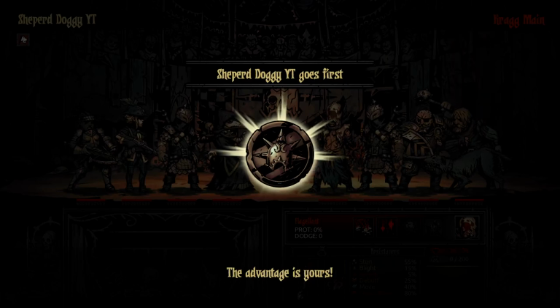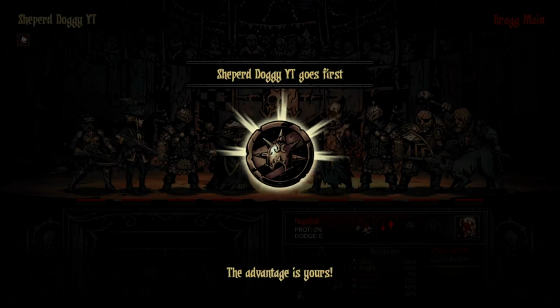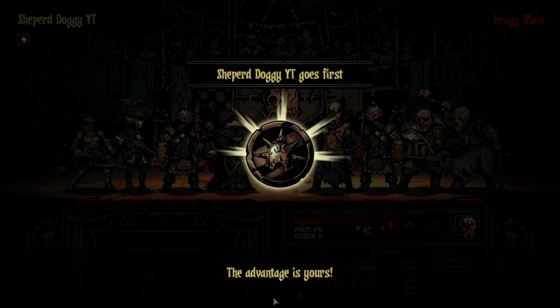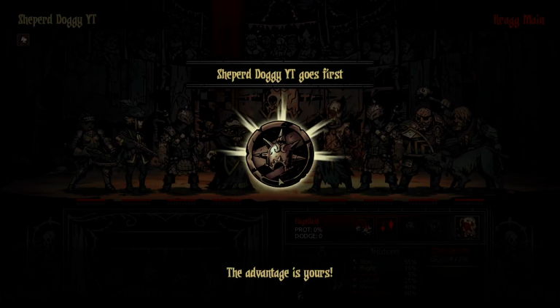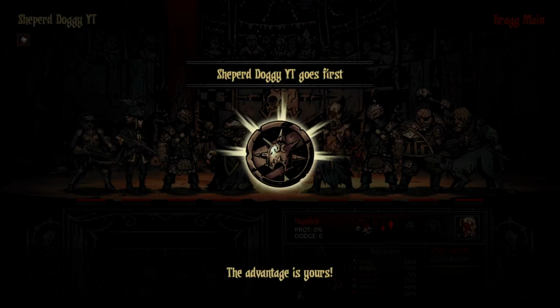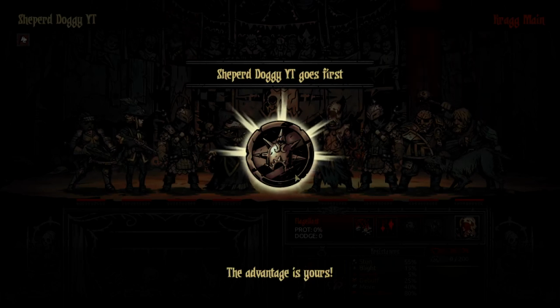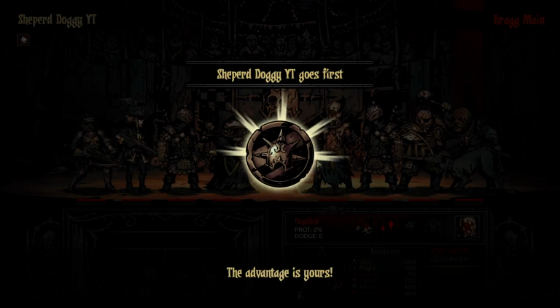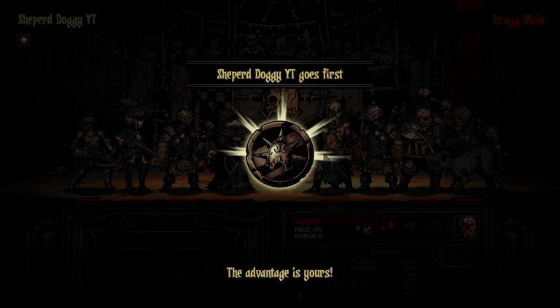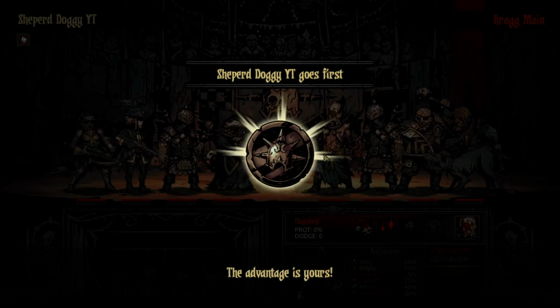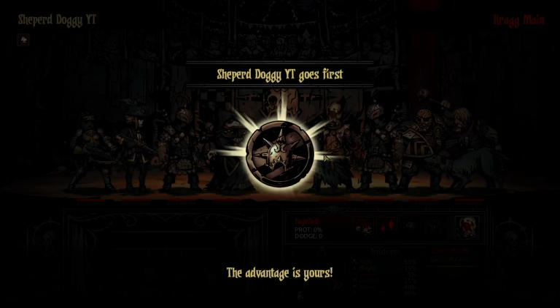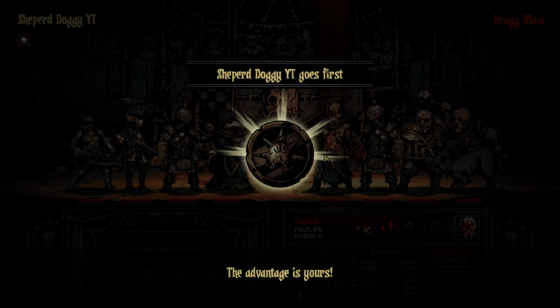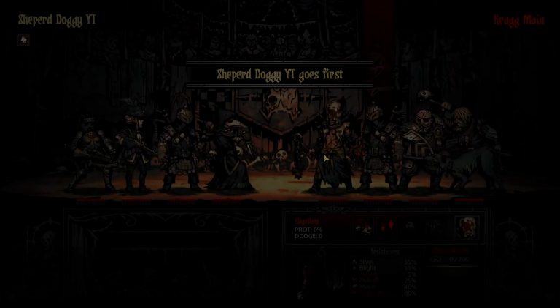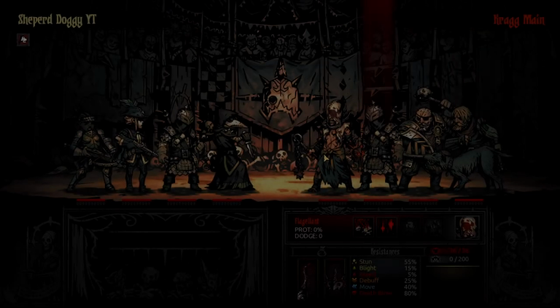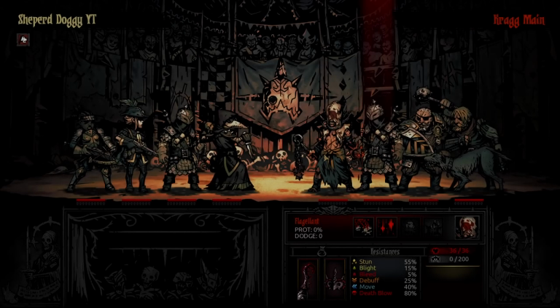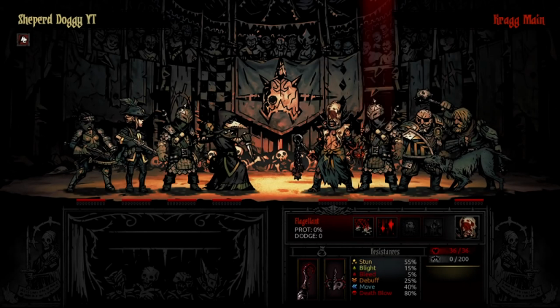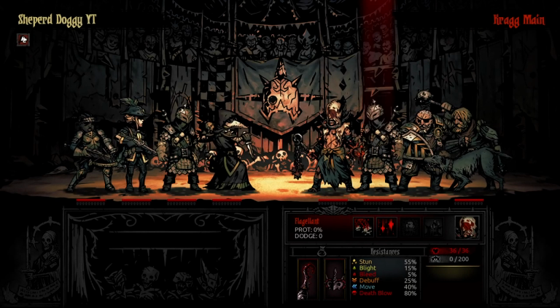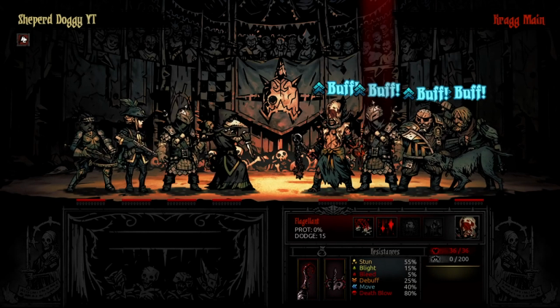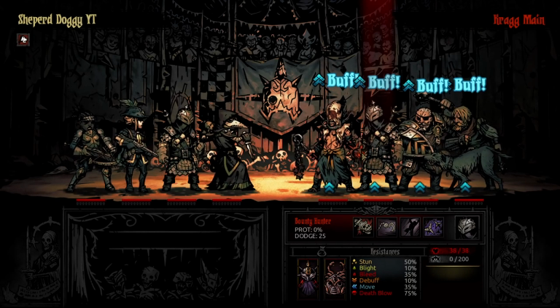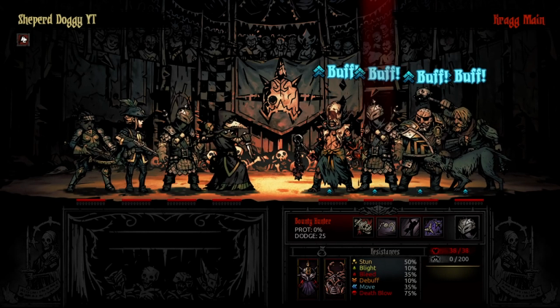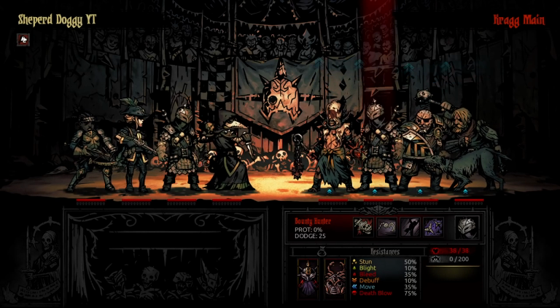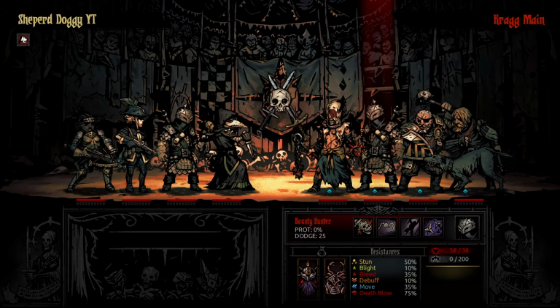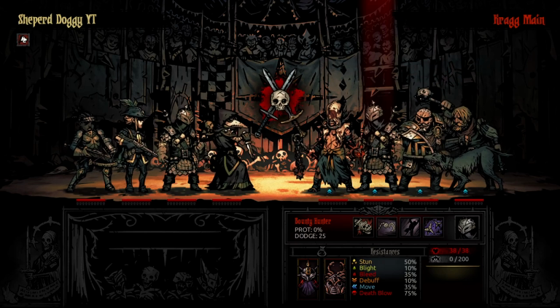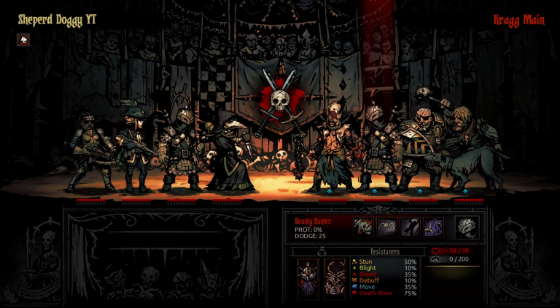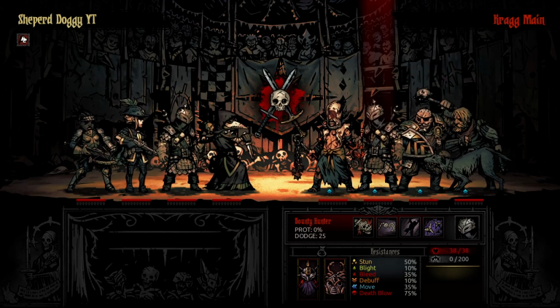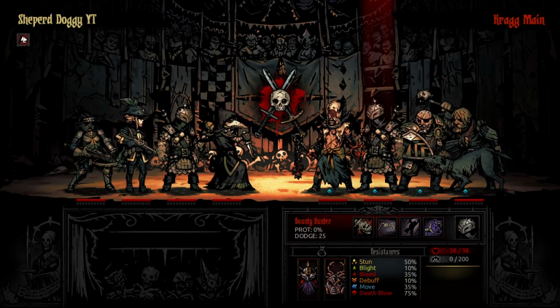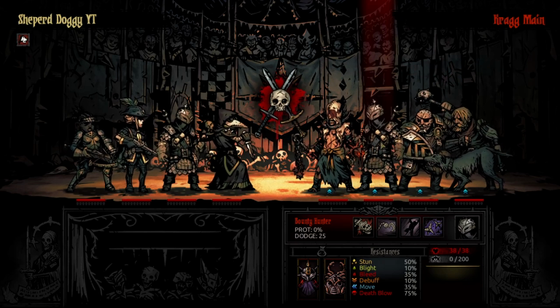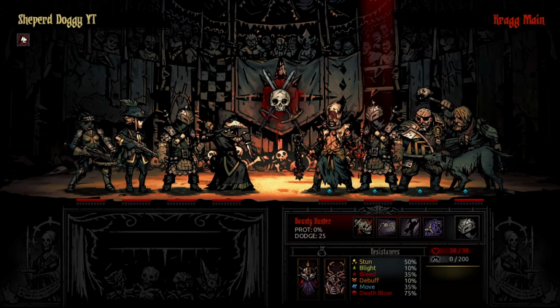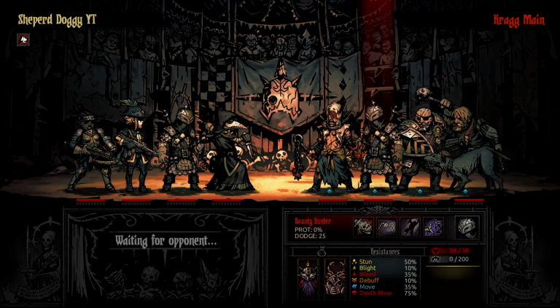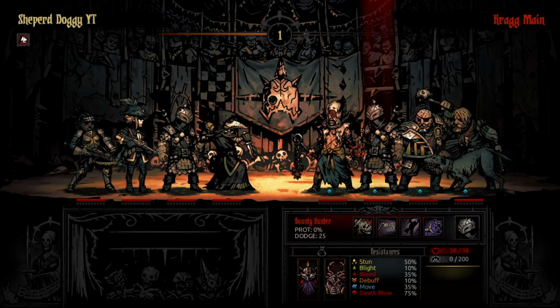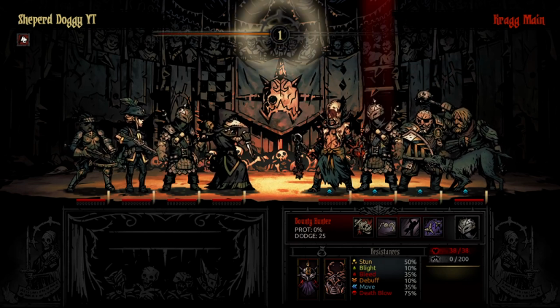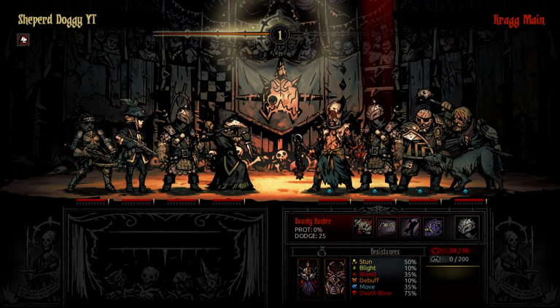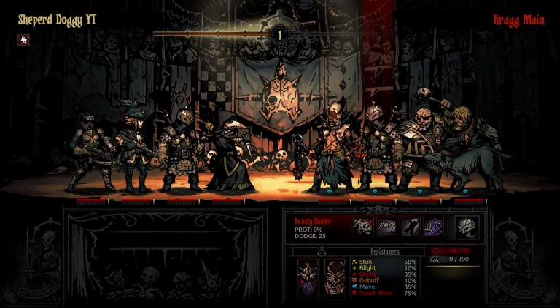Alright, hello everyone, my name is Shep, welcome back to the Butcher's Circus. Today we're going to be playing against Kragmaine, also known as Jain Moon.